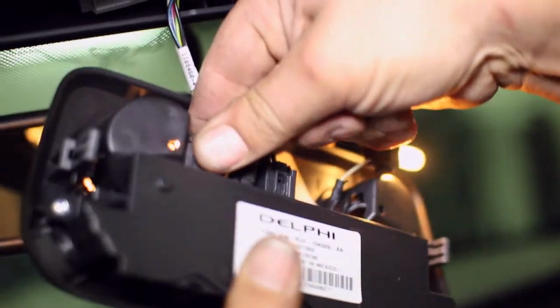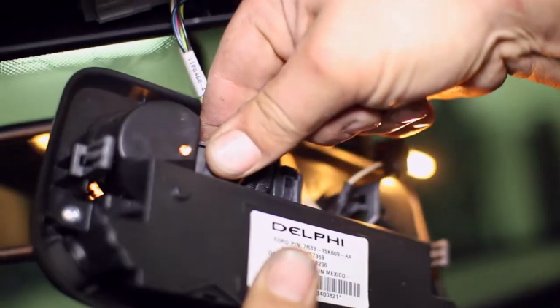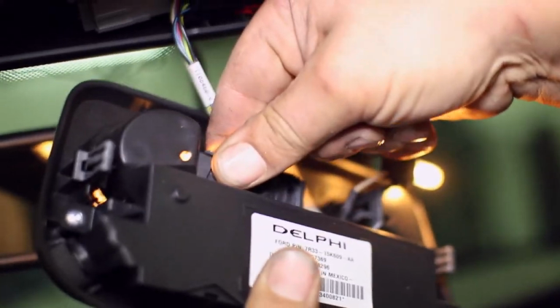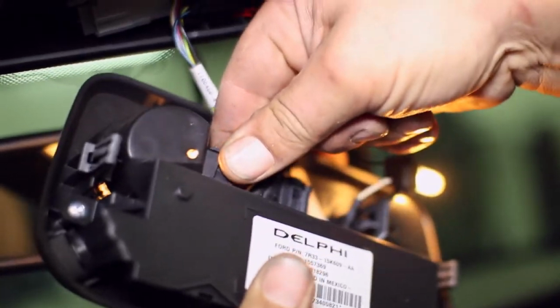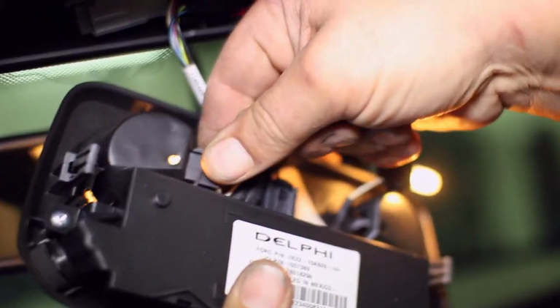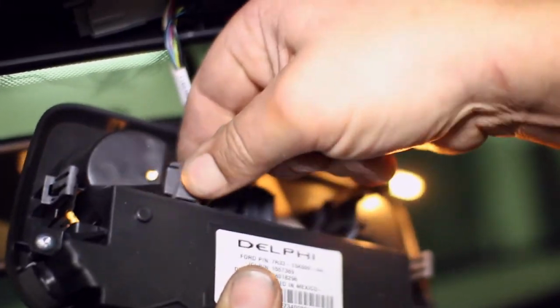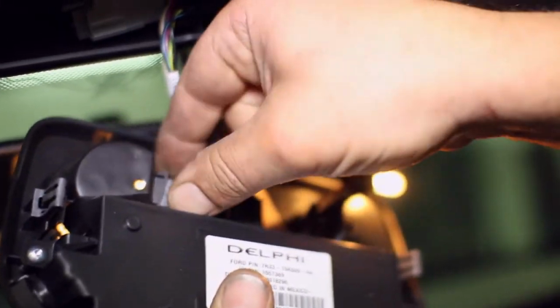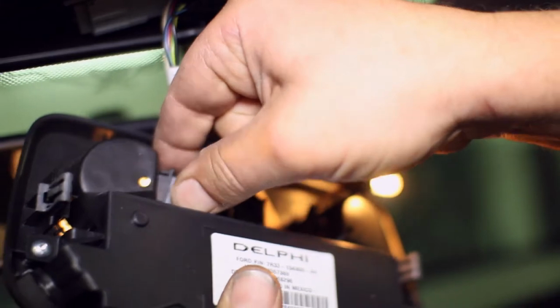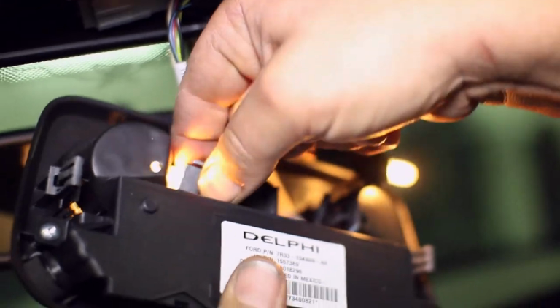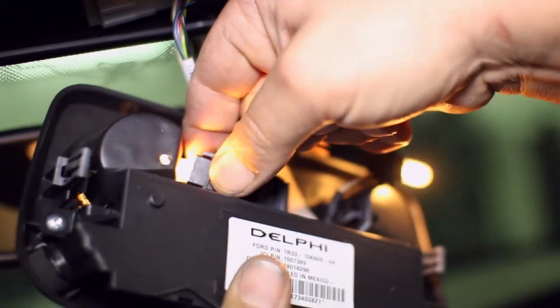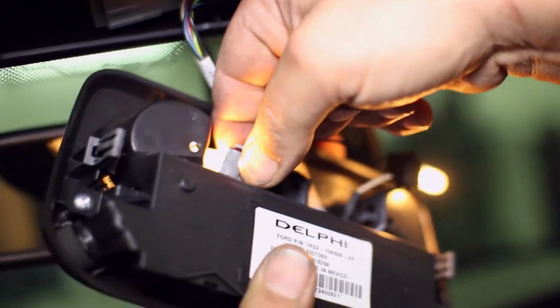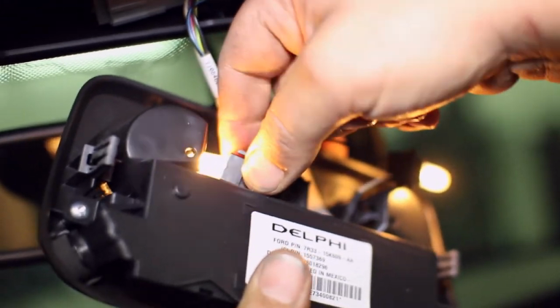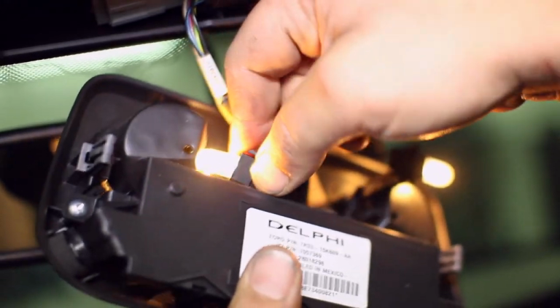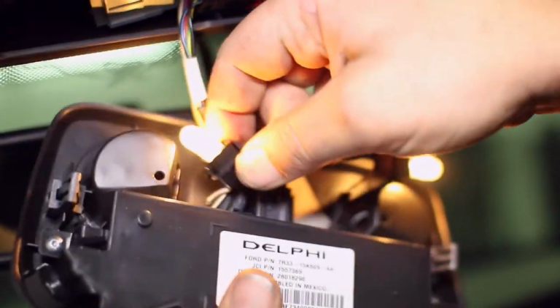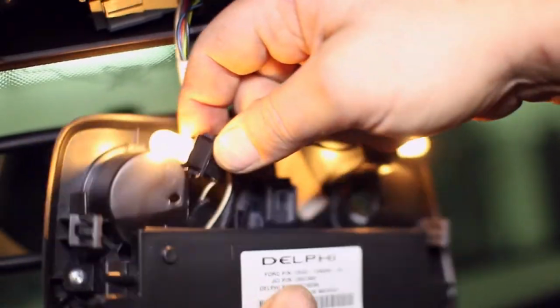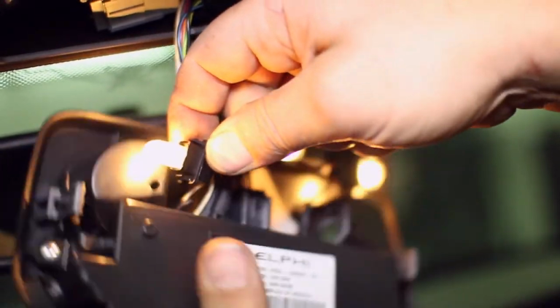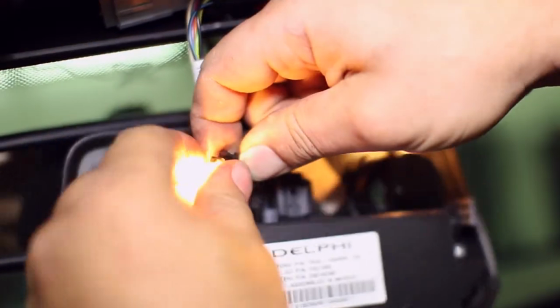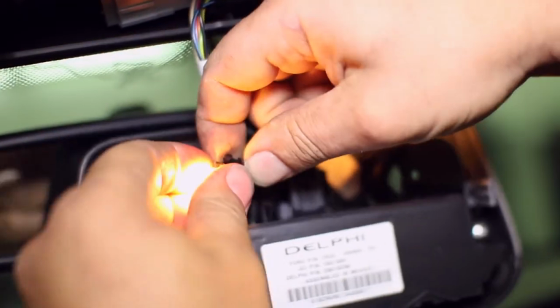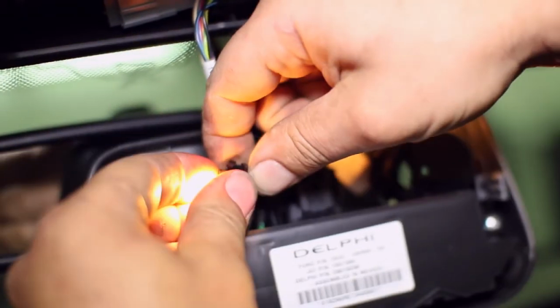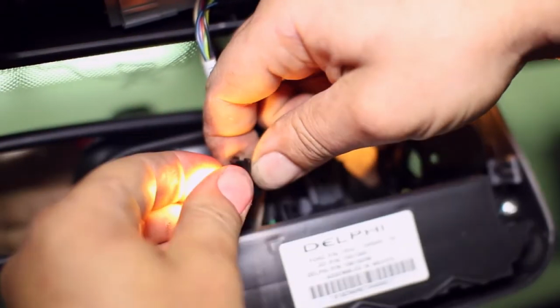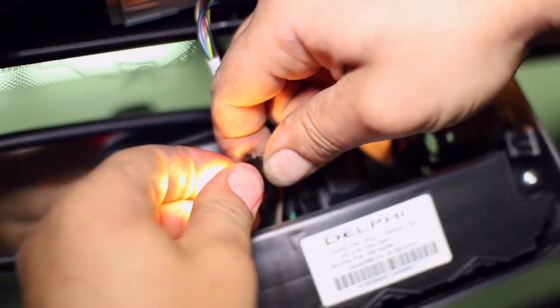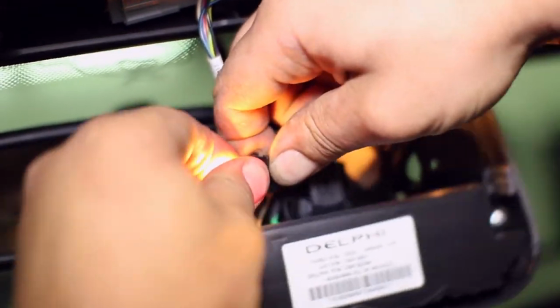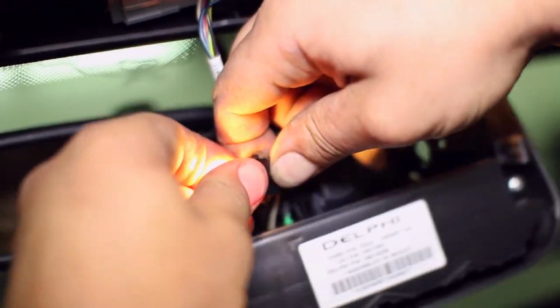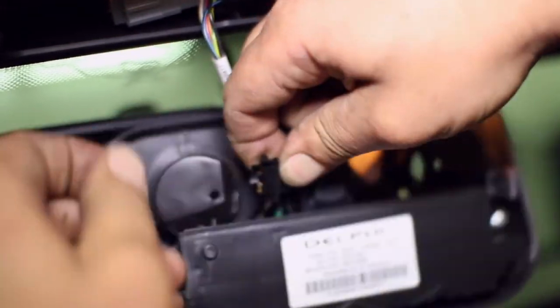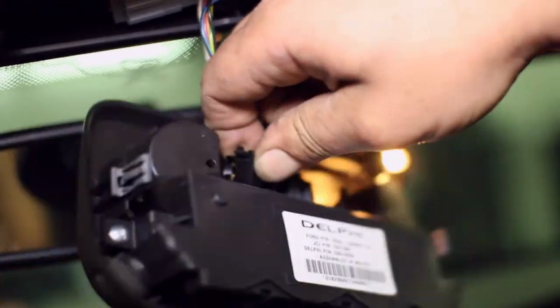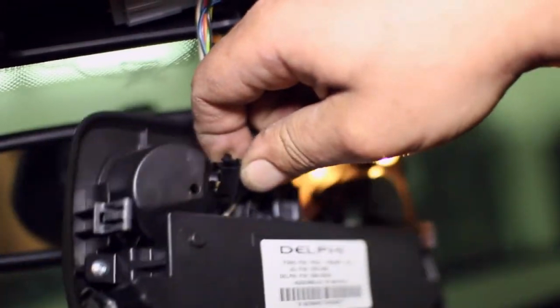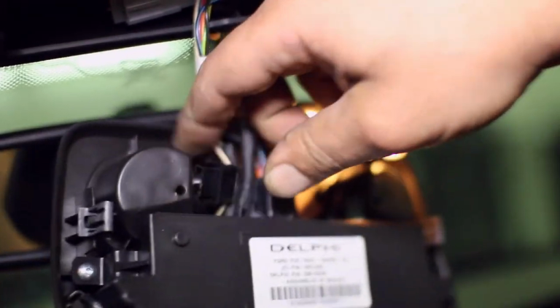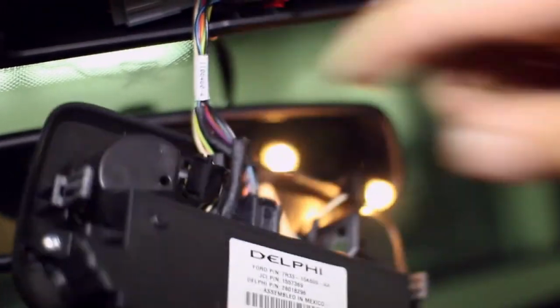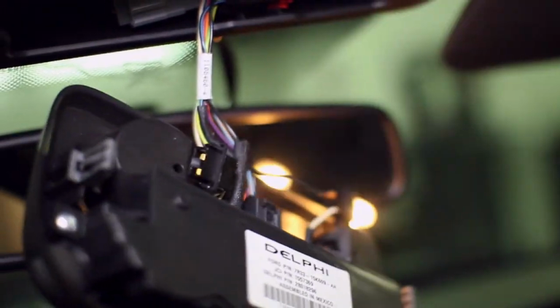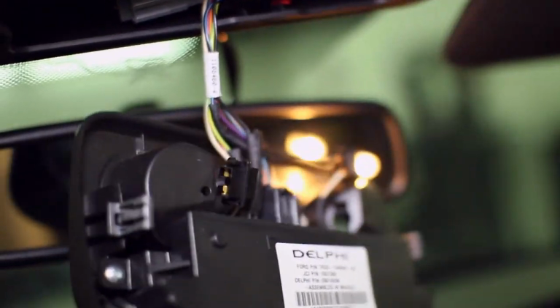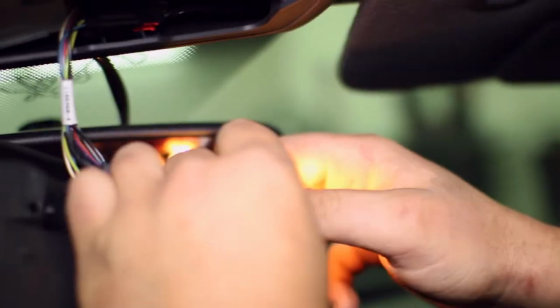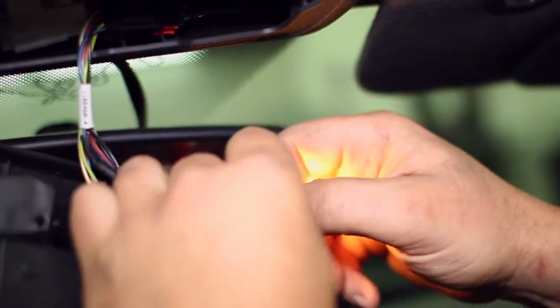The light bulbs will be hot if they have been on for a minute. Use caution when pulling the halogen bulbs from the connectors.